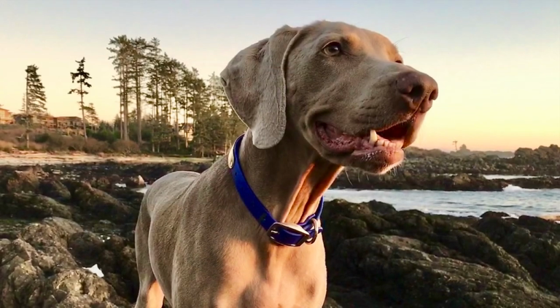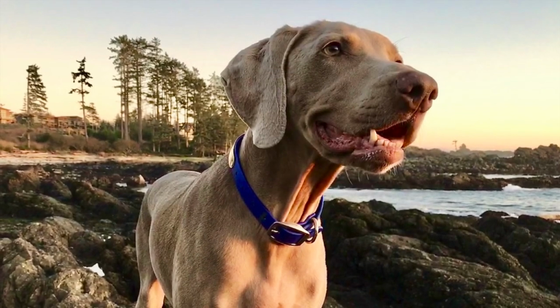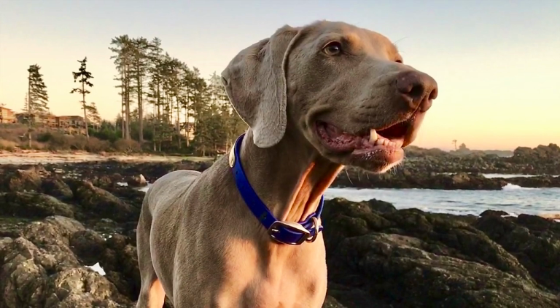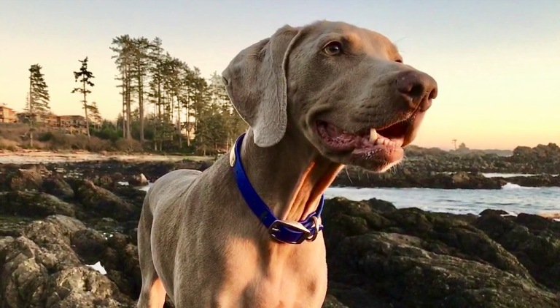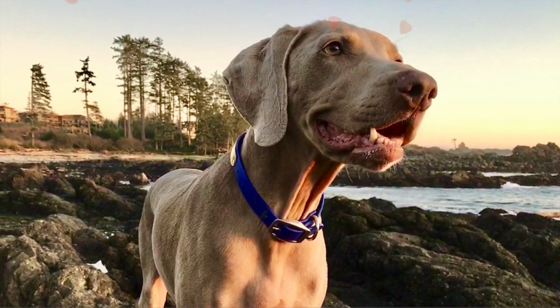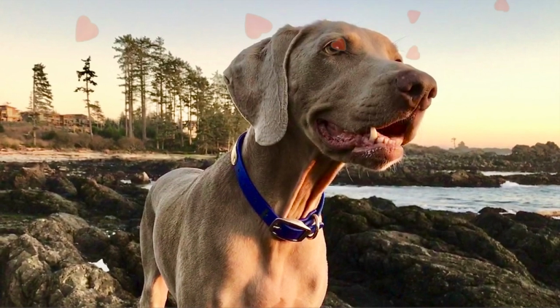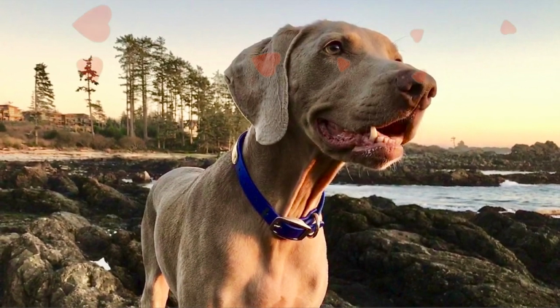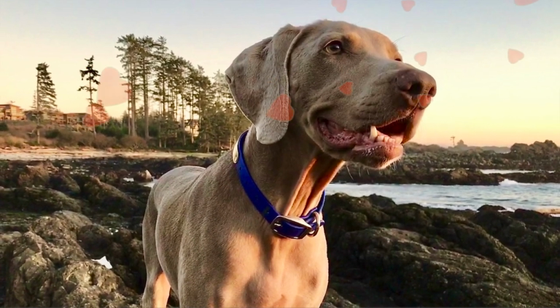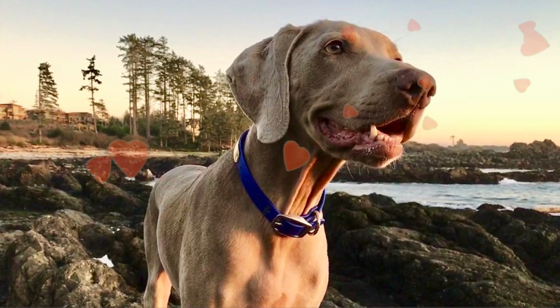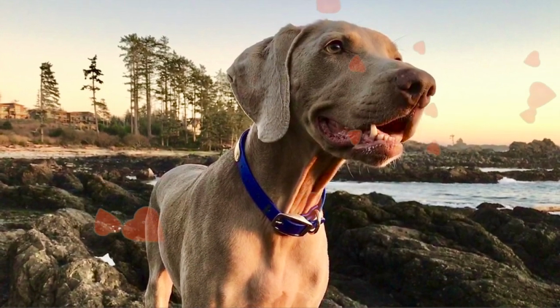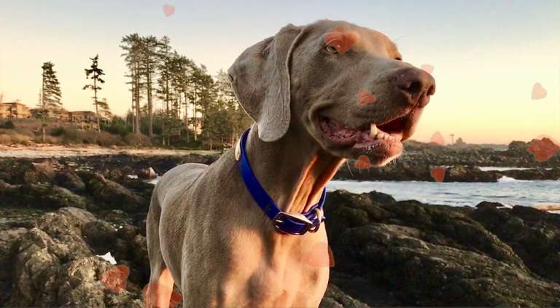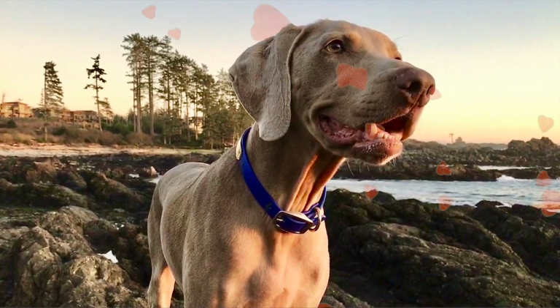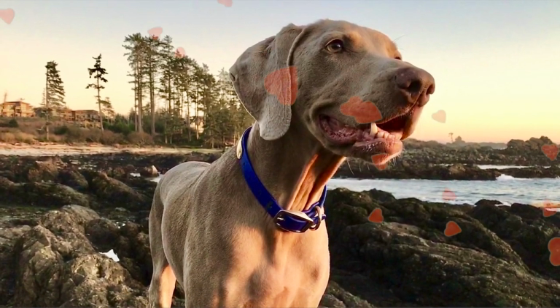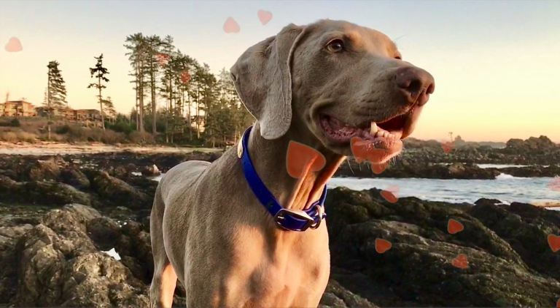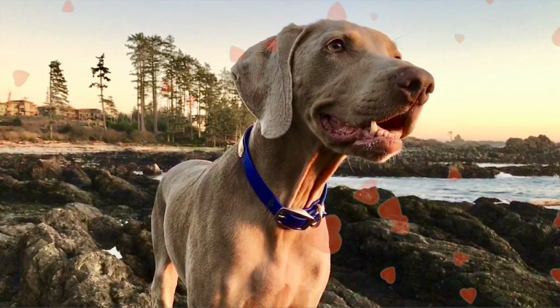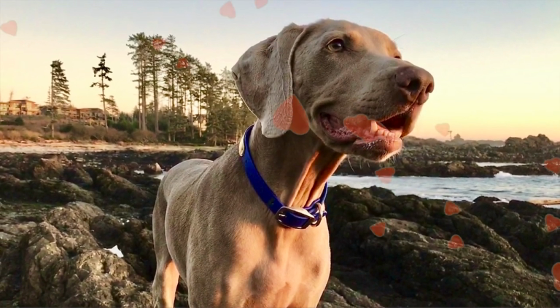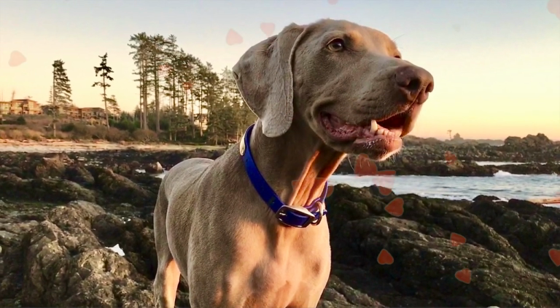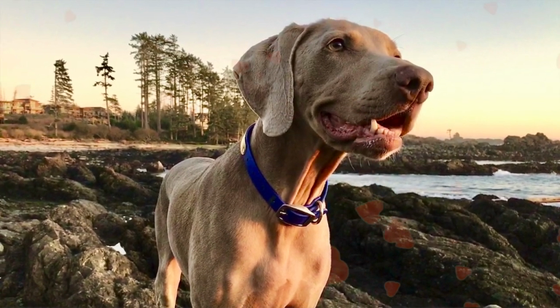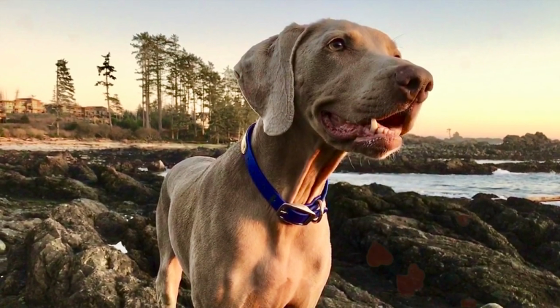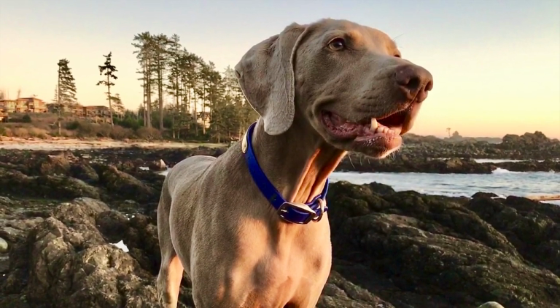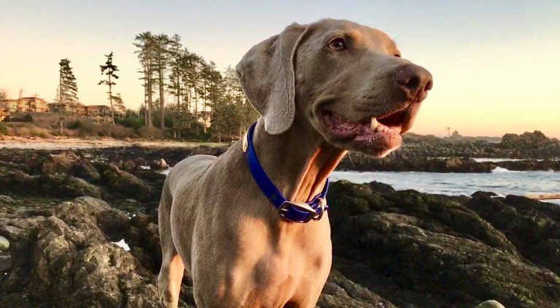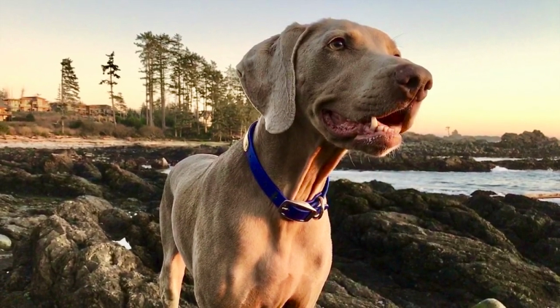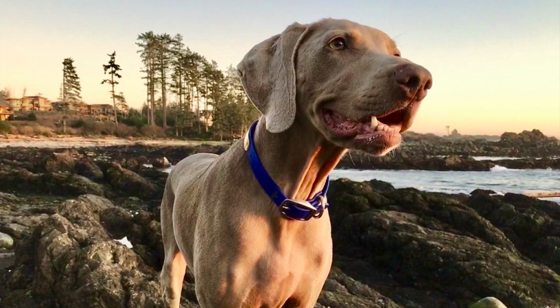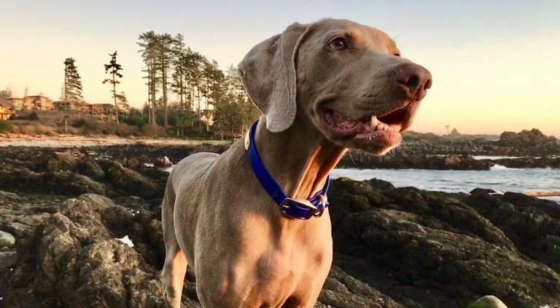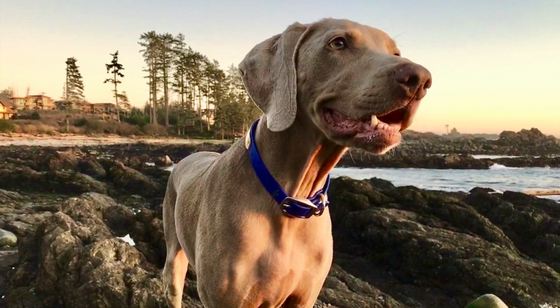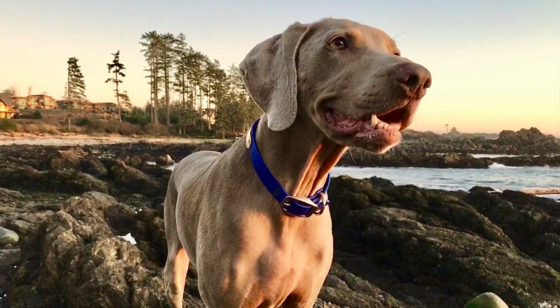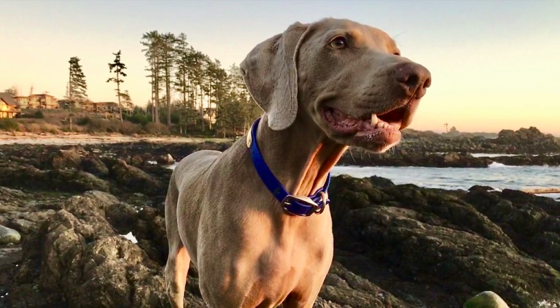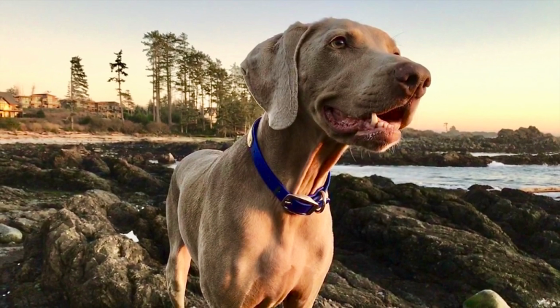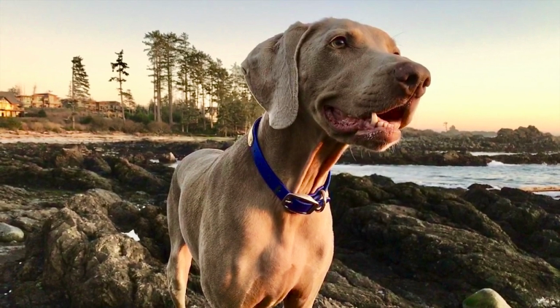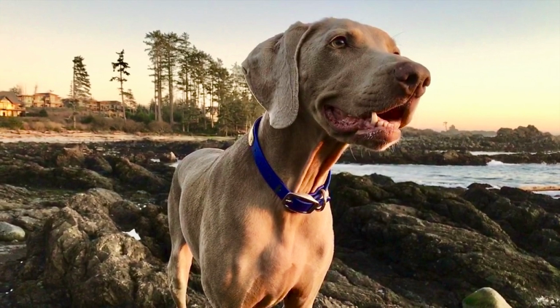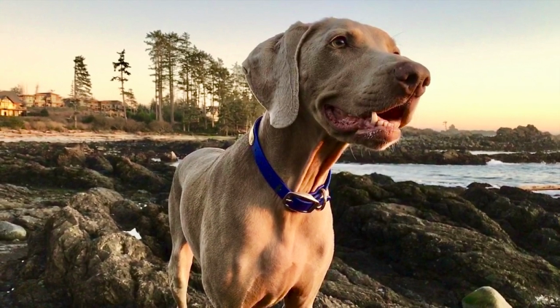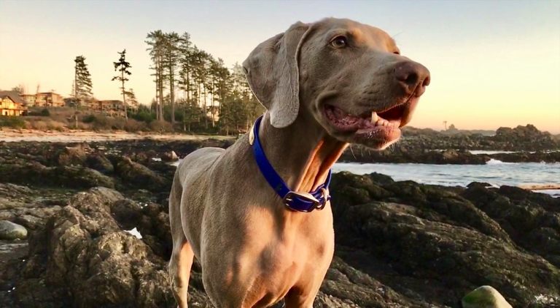We were there over Valentine's Day this year. We did see quite a few other dogs, and they looked like they were pretty happy too.